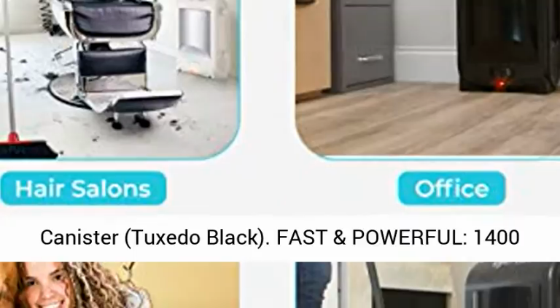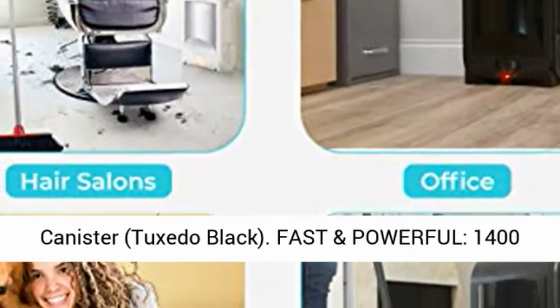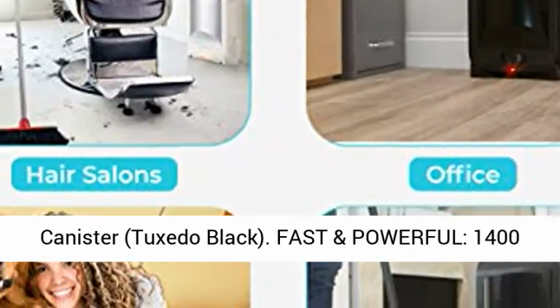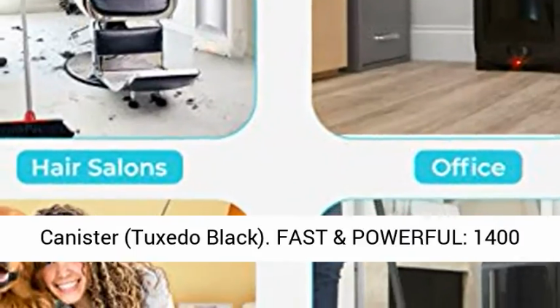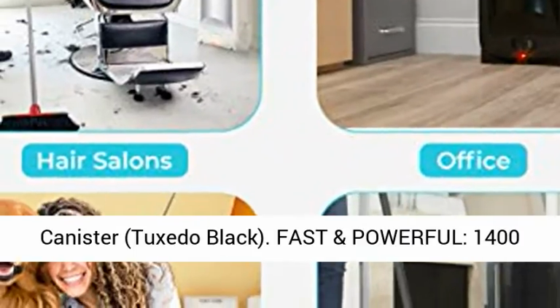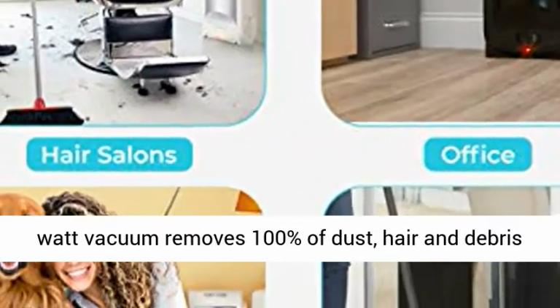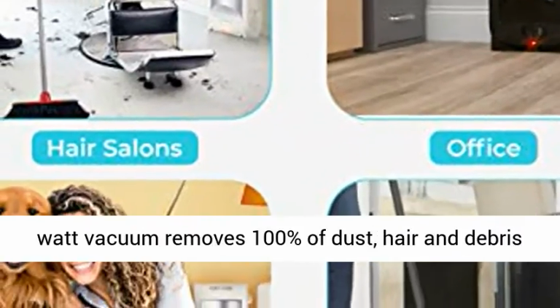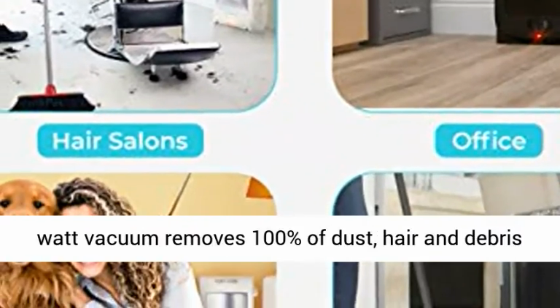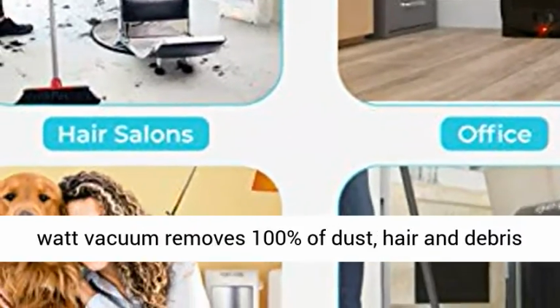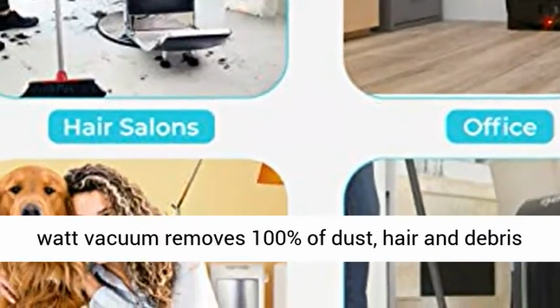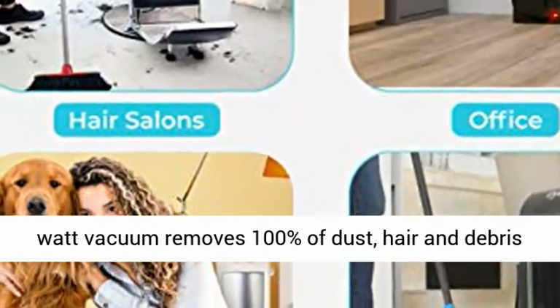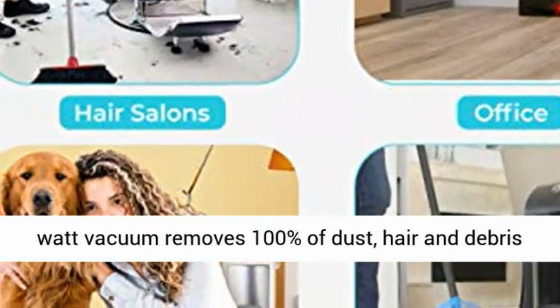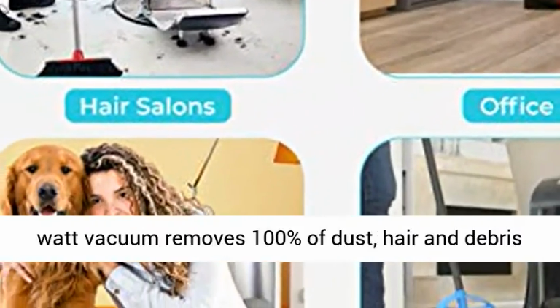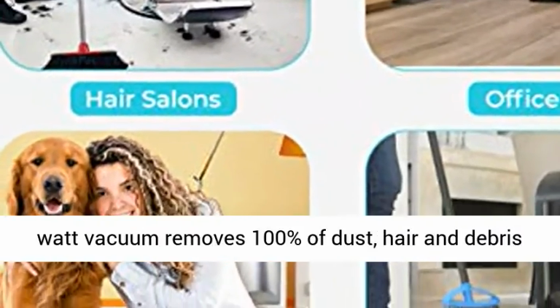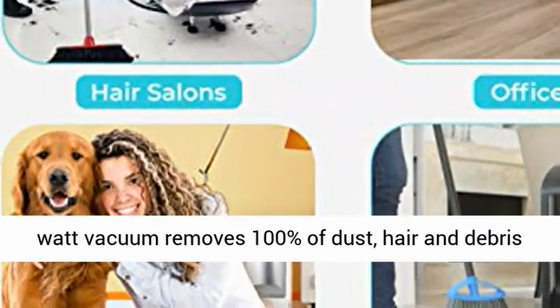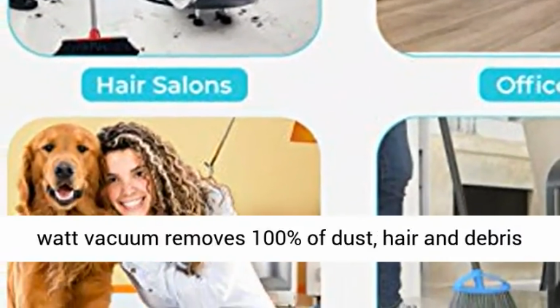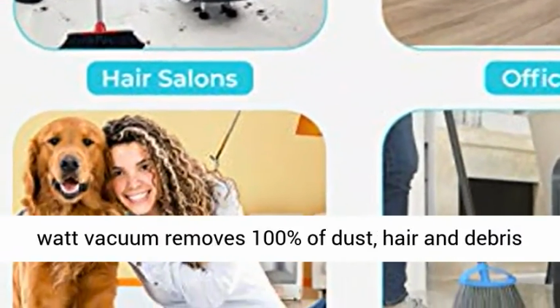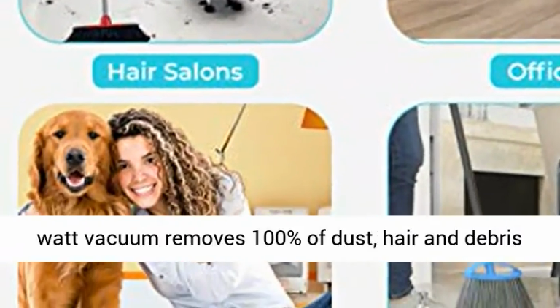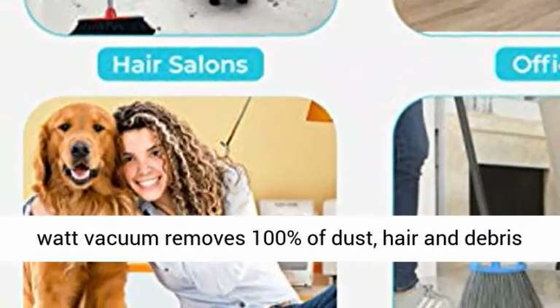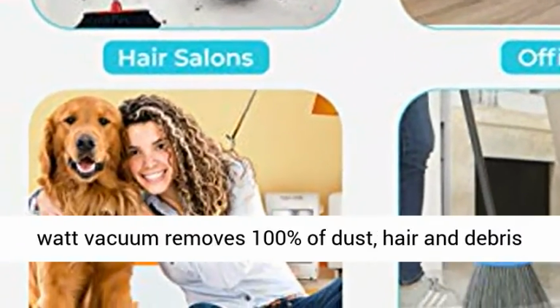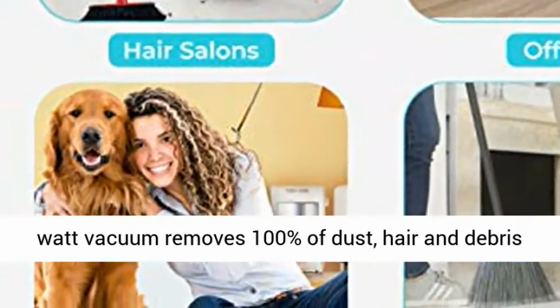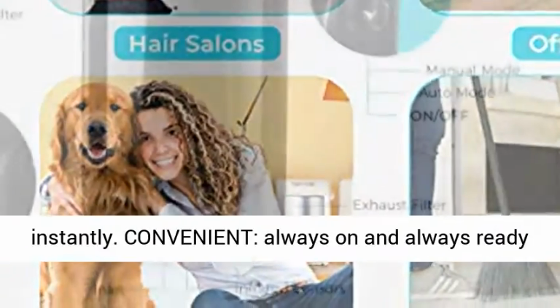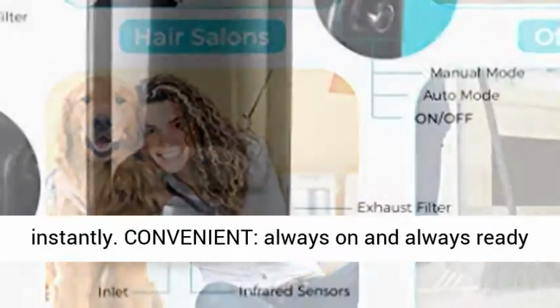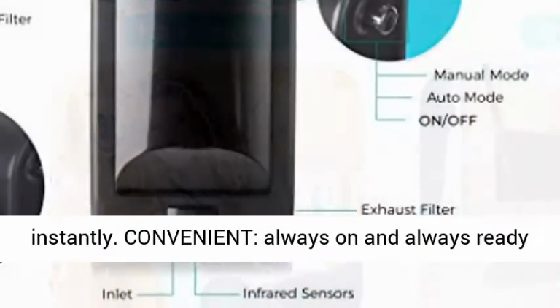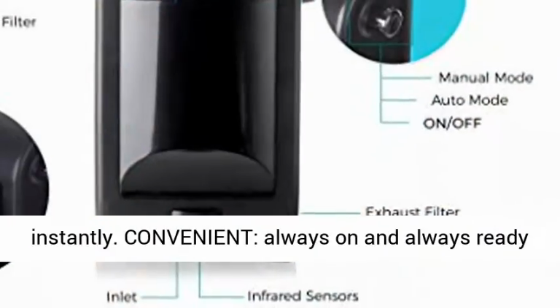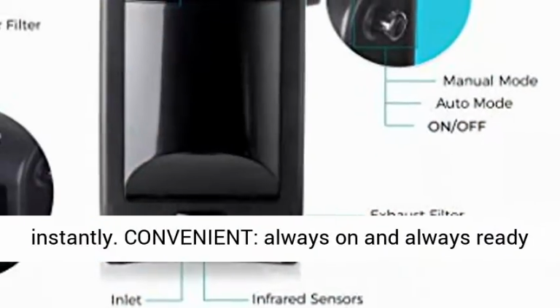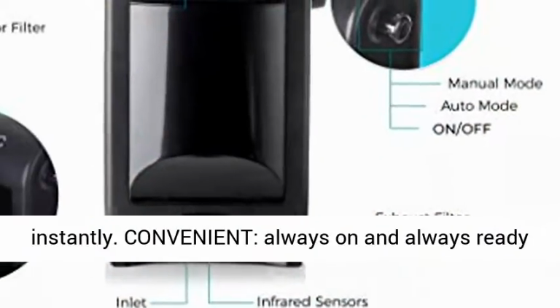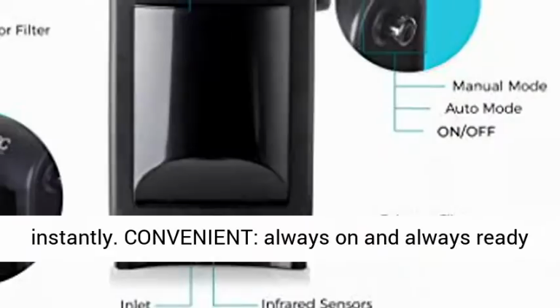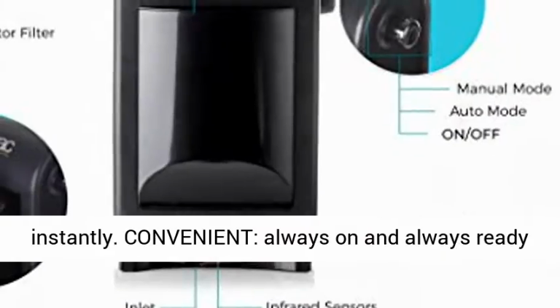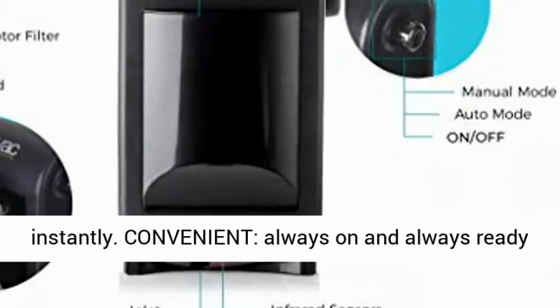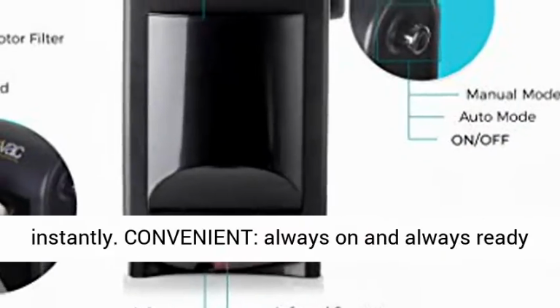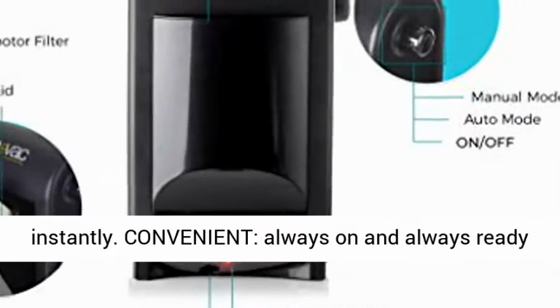Fast and Powerful — the 1400 Watt Vacuum removes 100% of dust, hair and debris instantly.